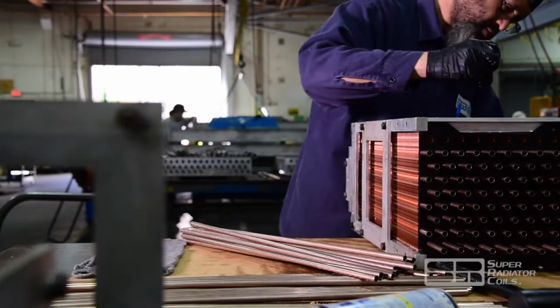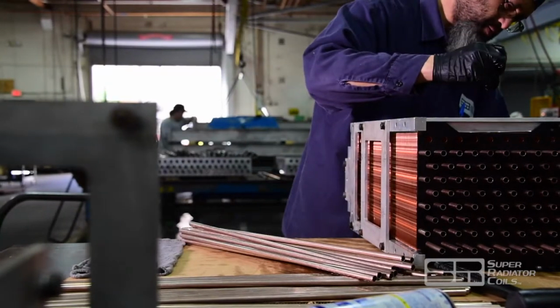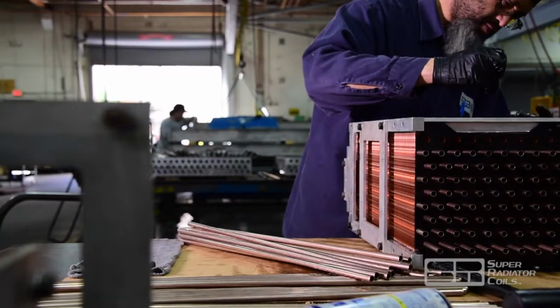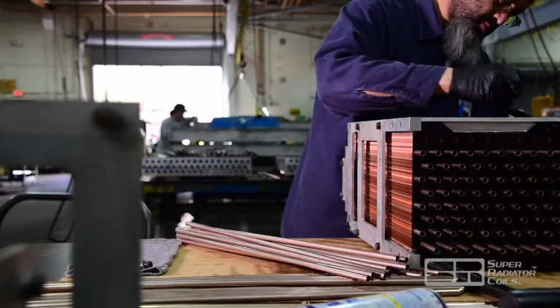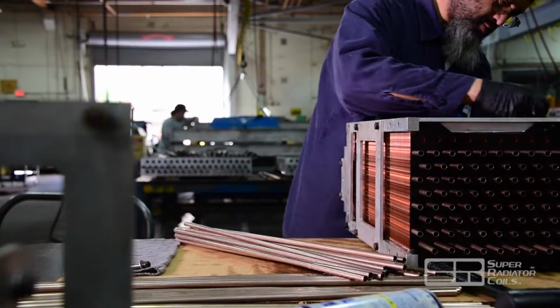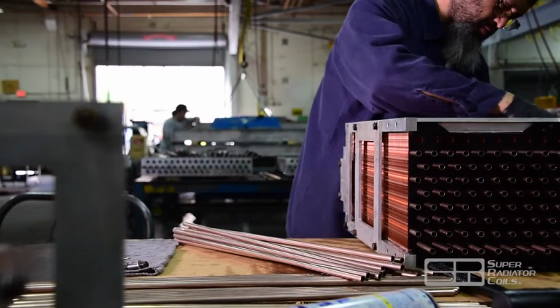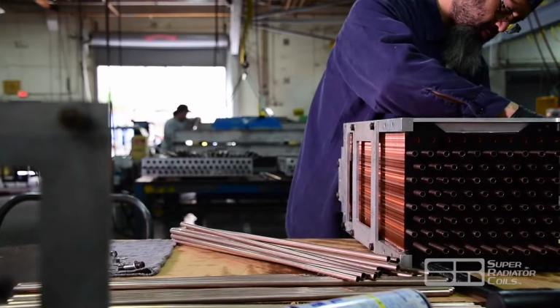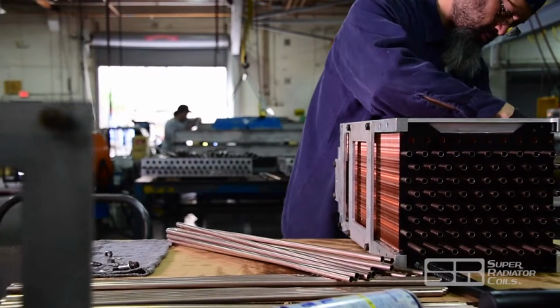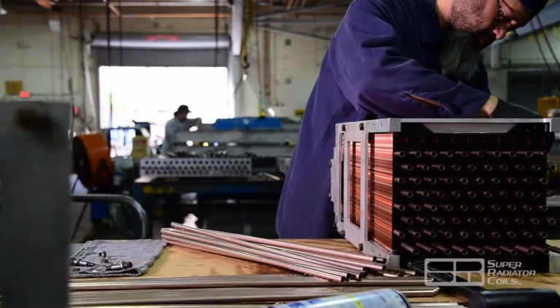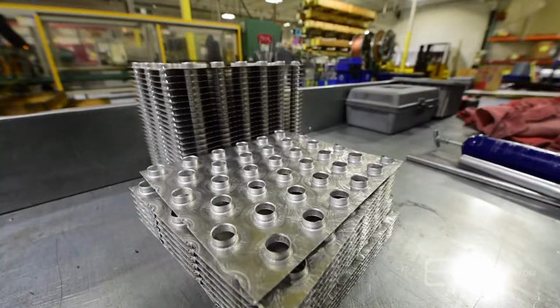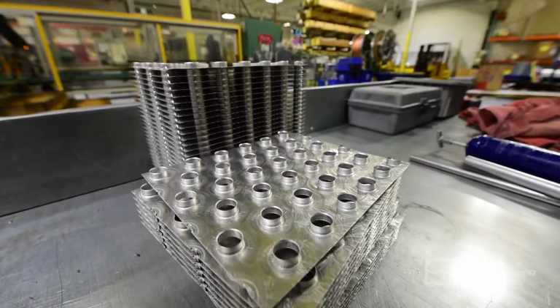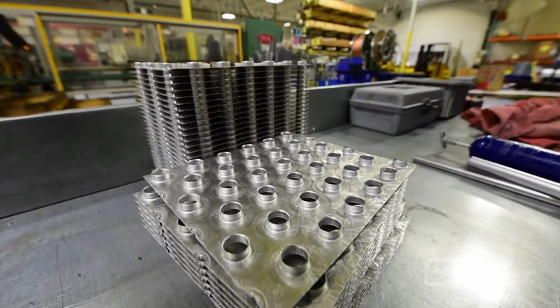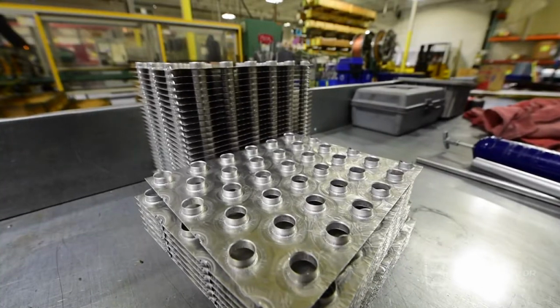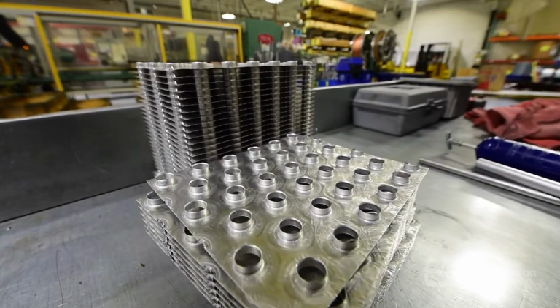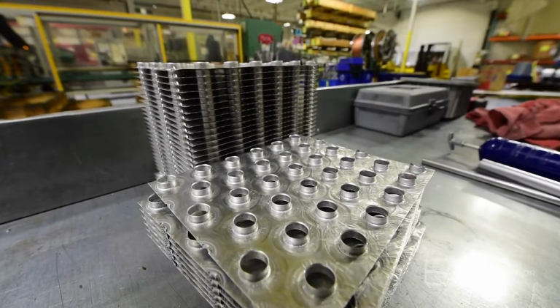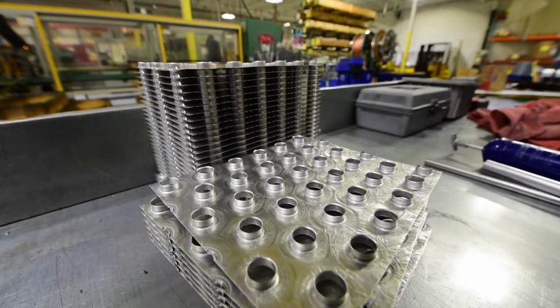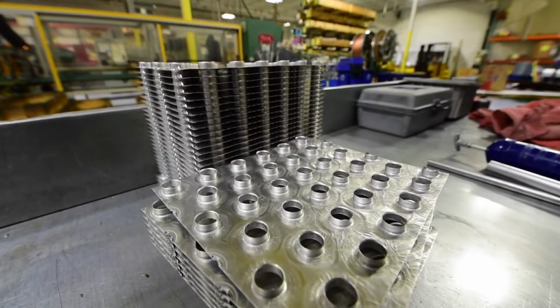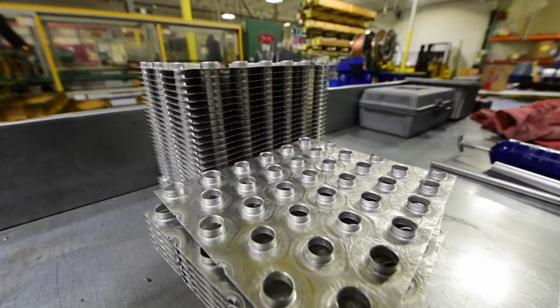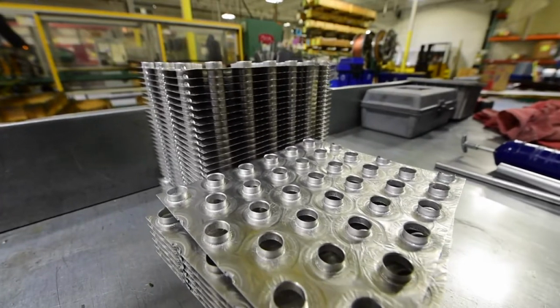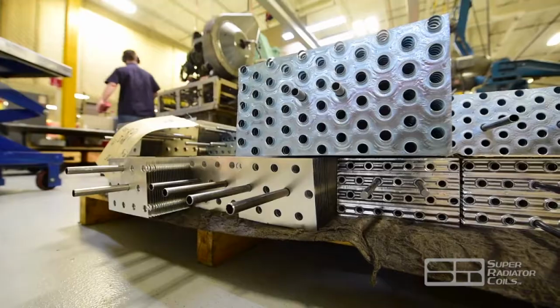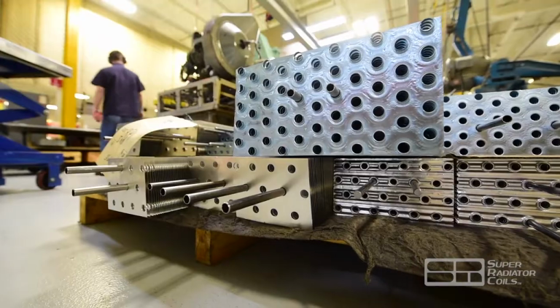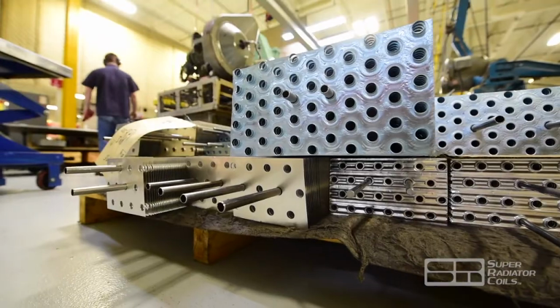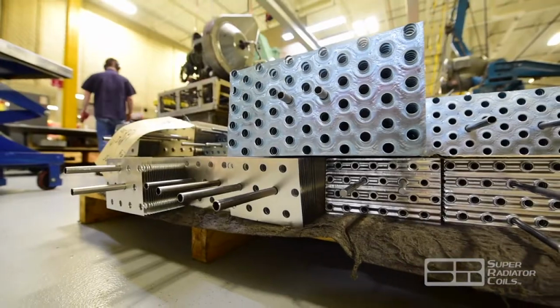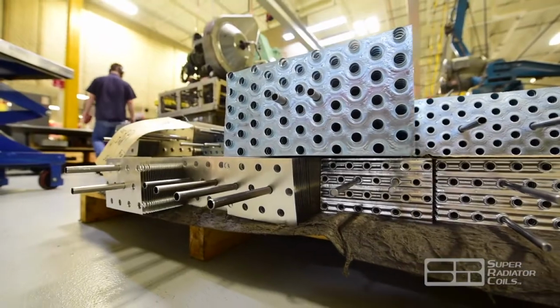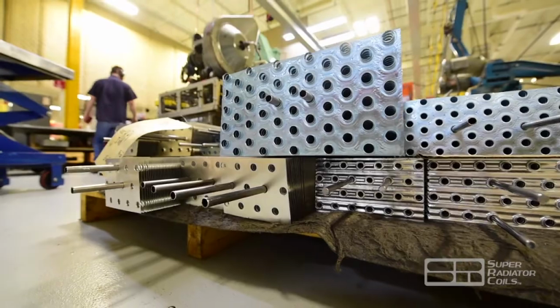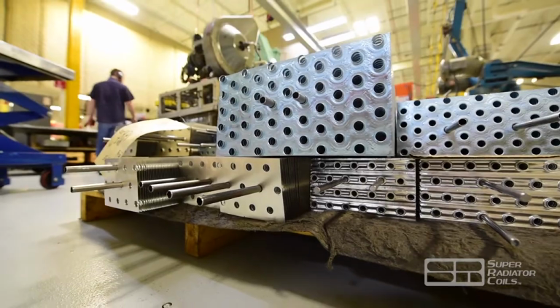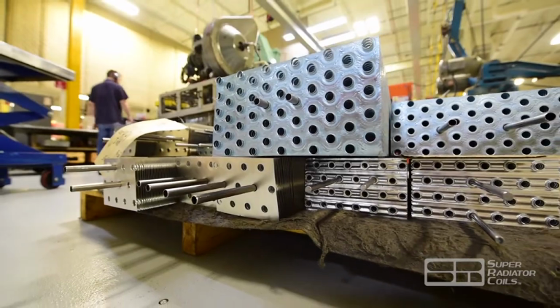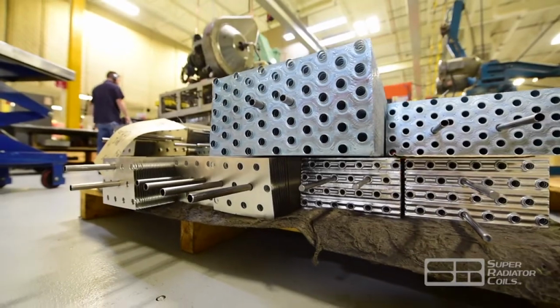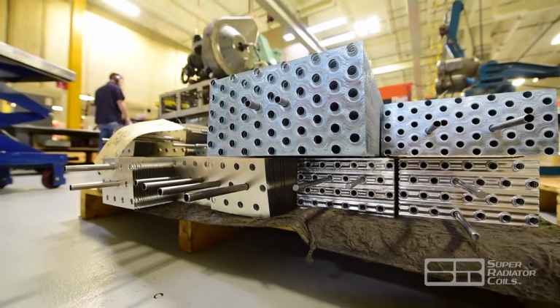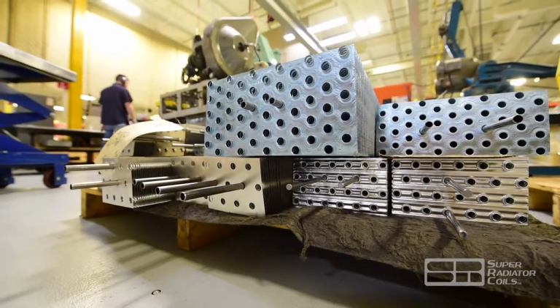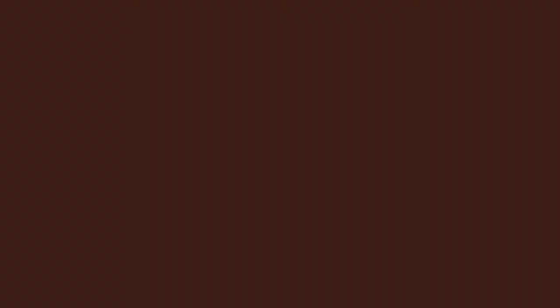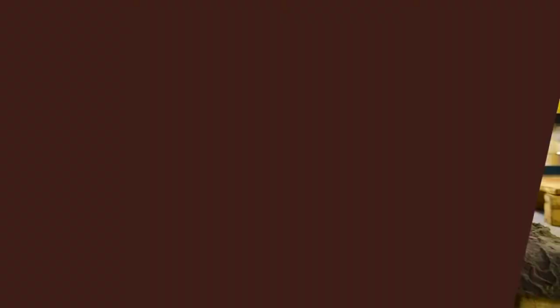Fin types include elliptical or L-foot, embedded, extruded, welded, or solder coated.